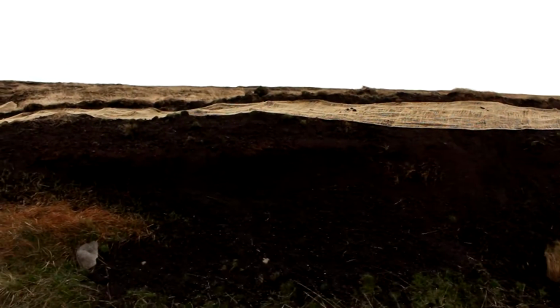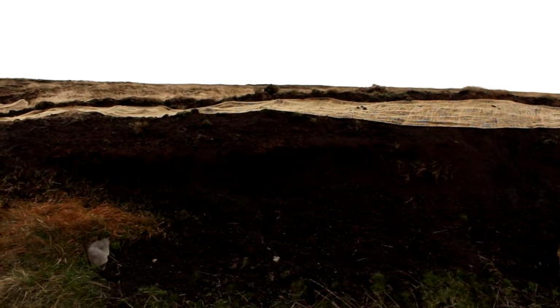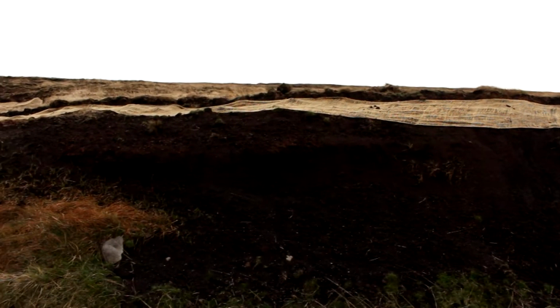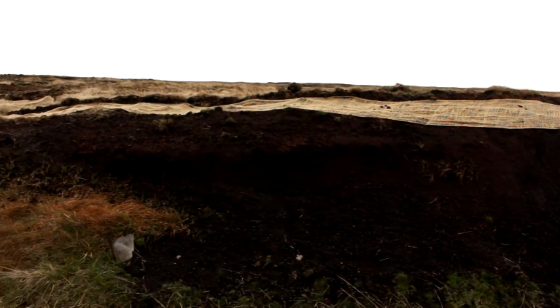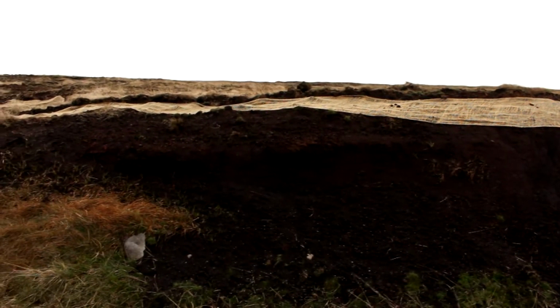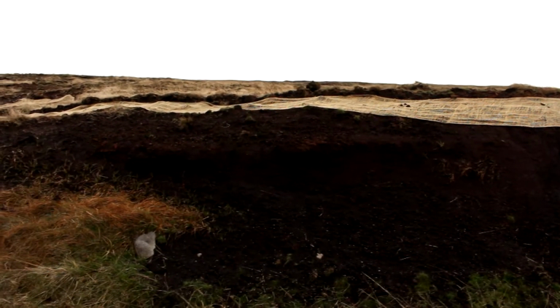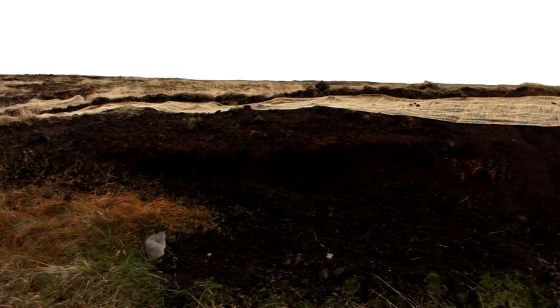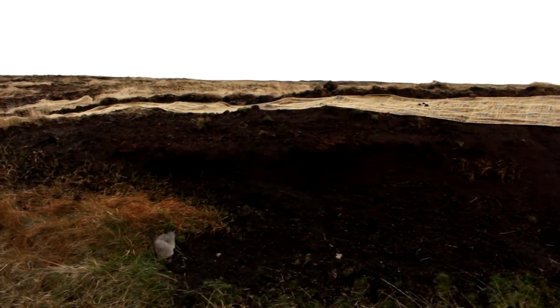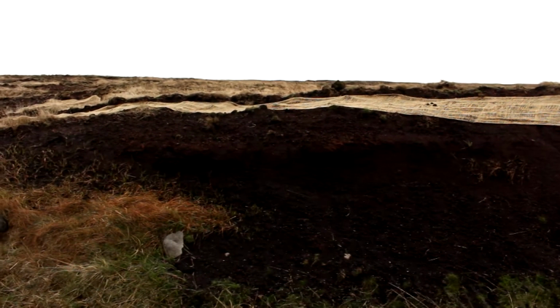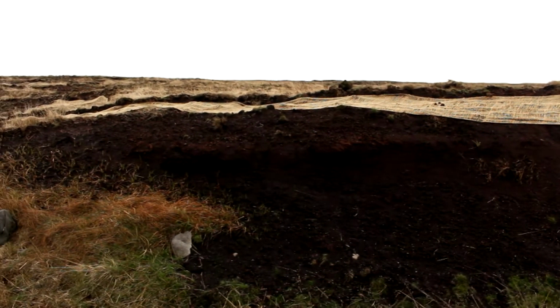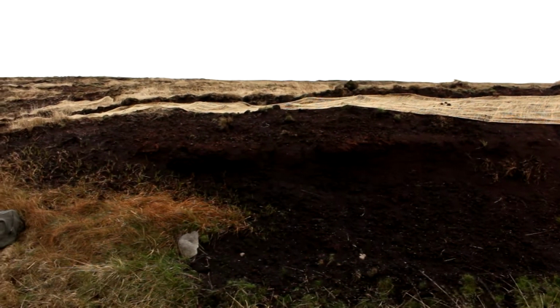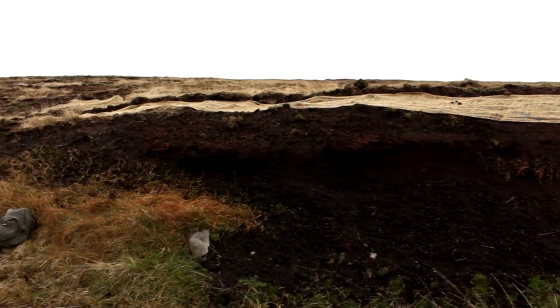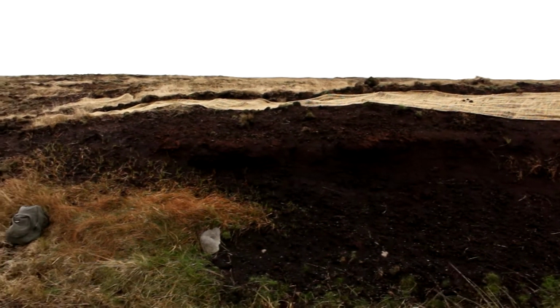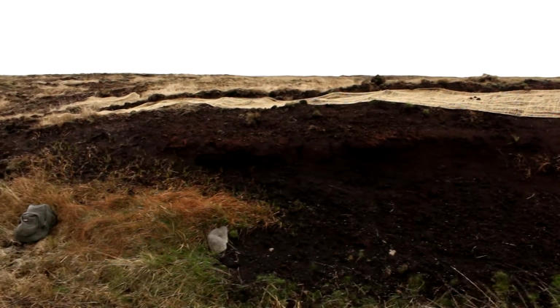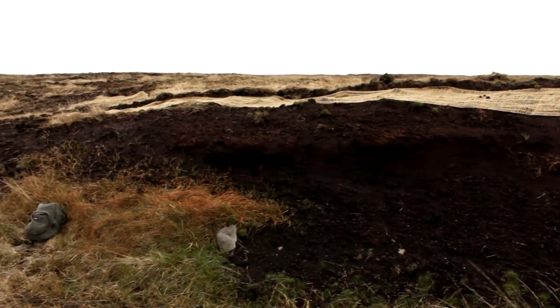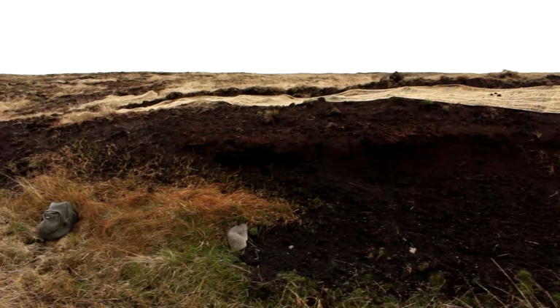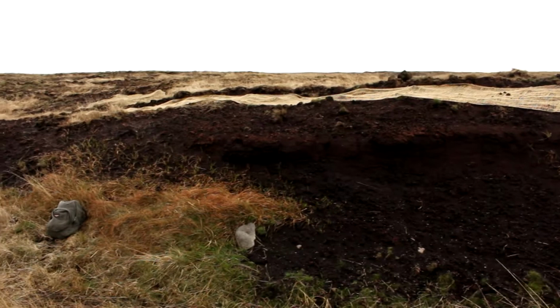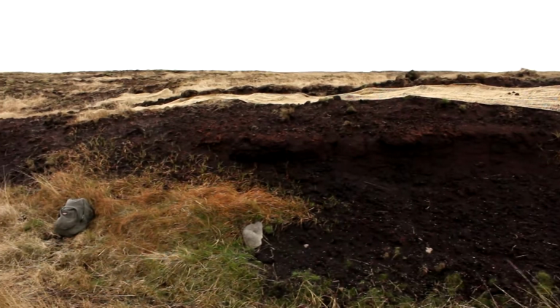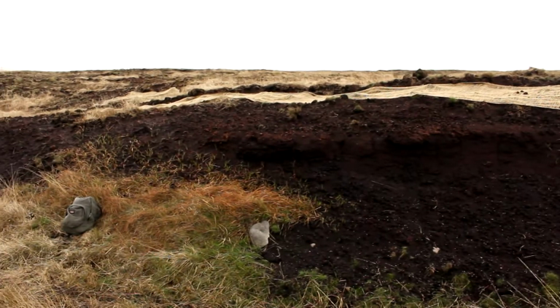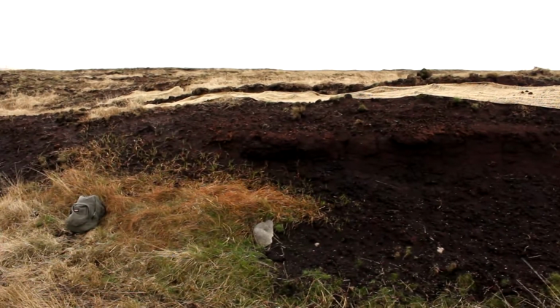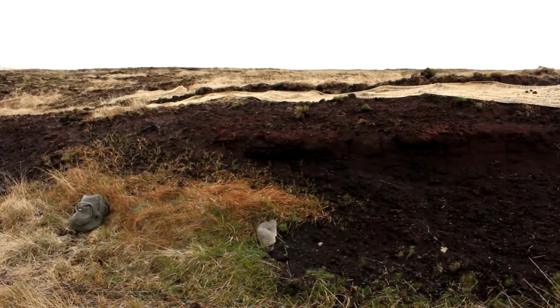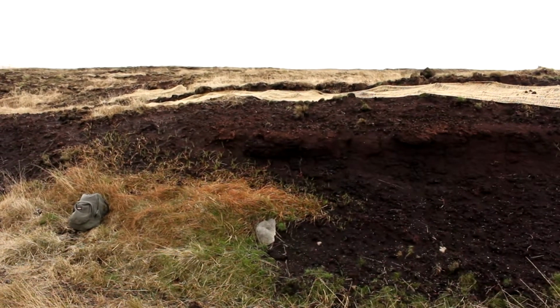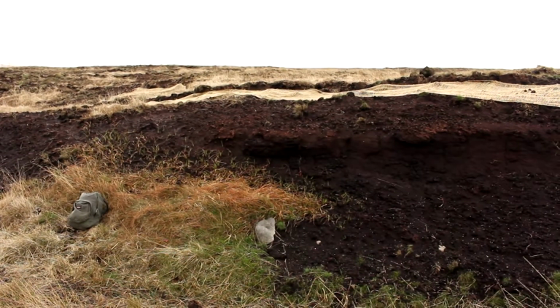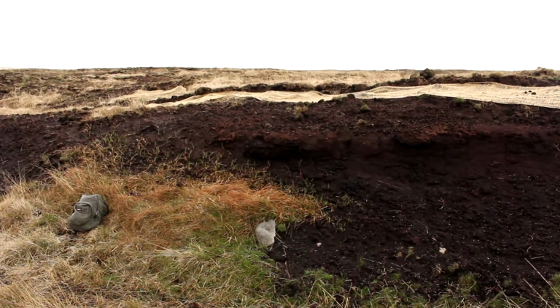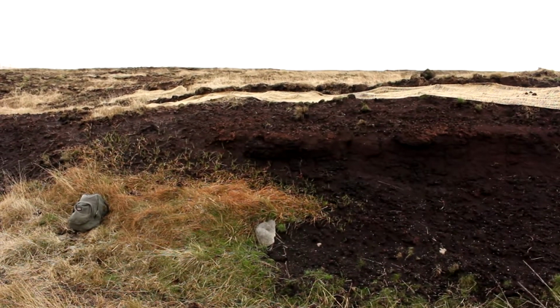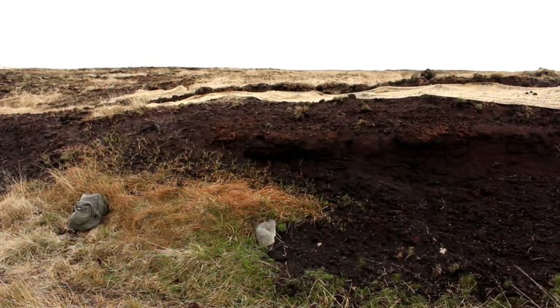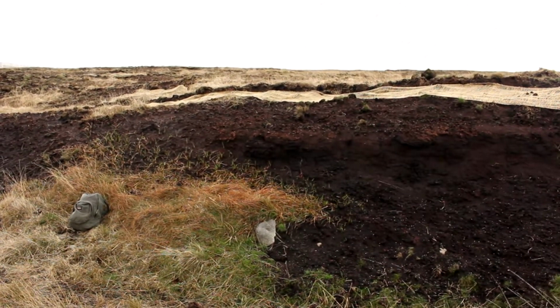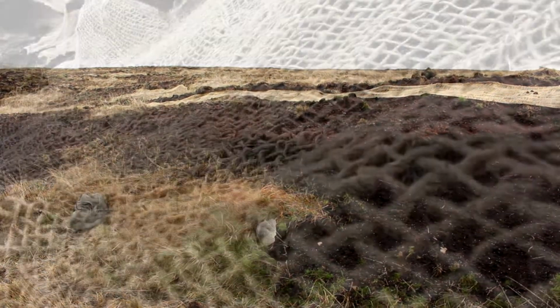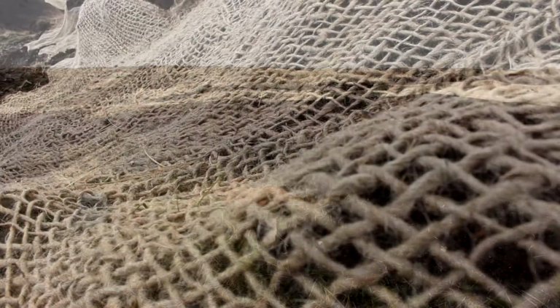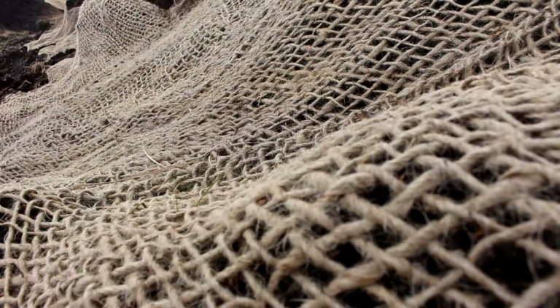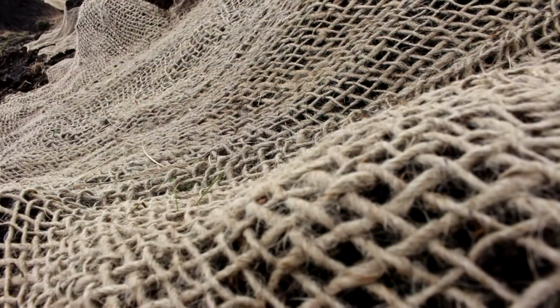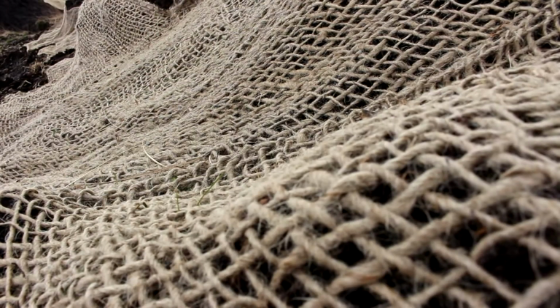We're trying to do some peat restoration works using core matting to get the native vegetation back and prevent further peat erosion.